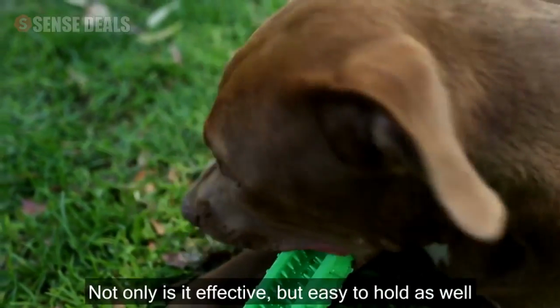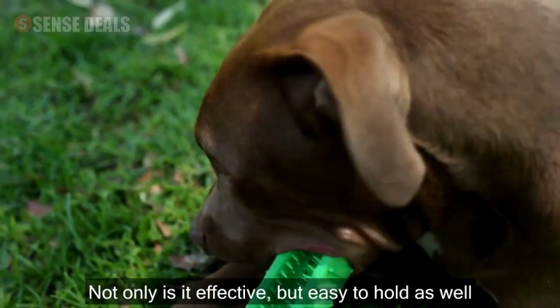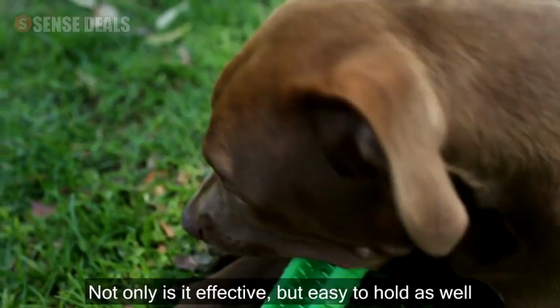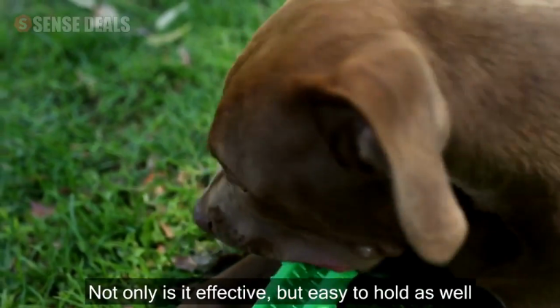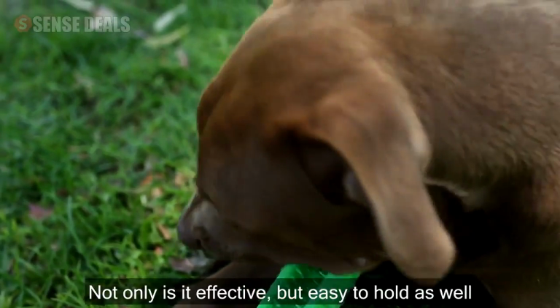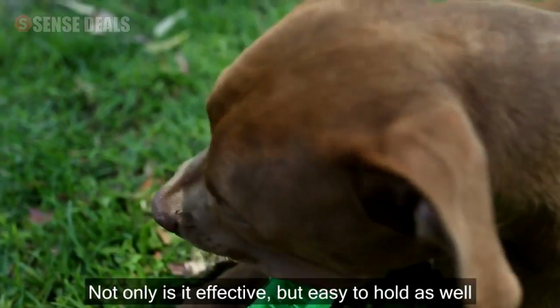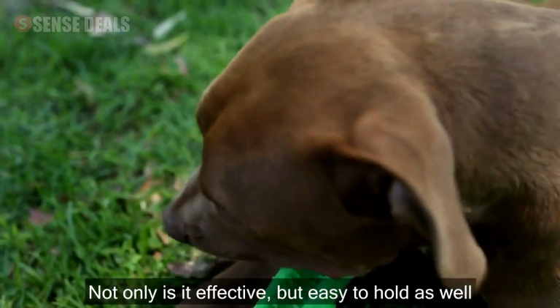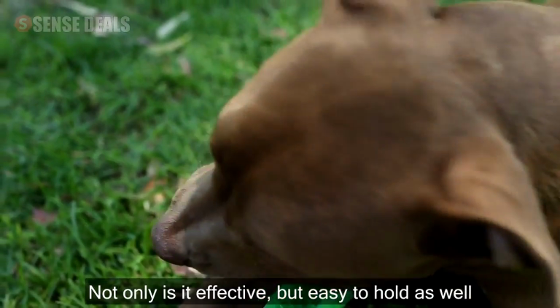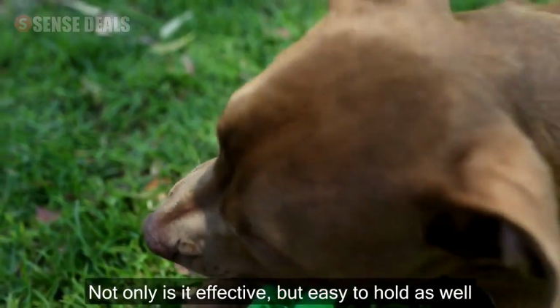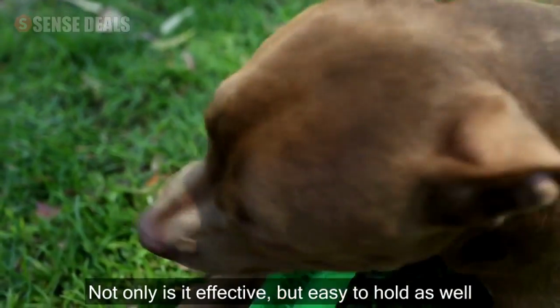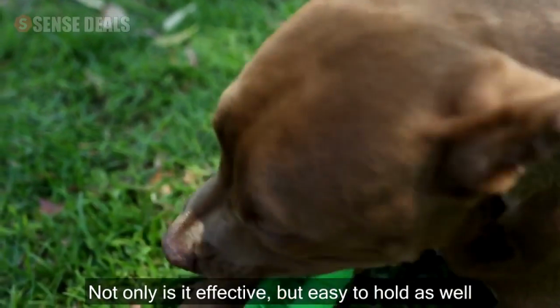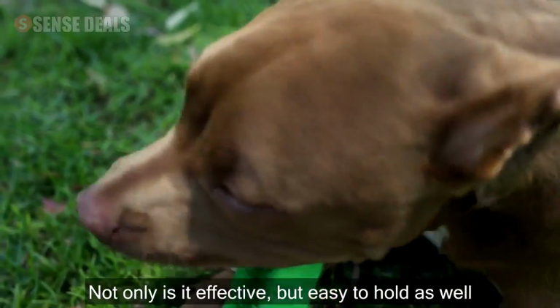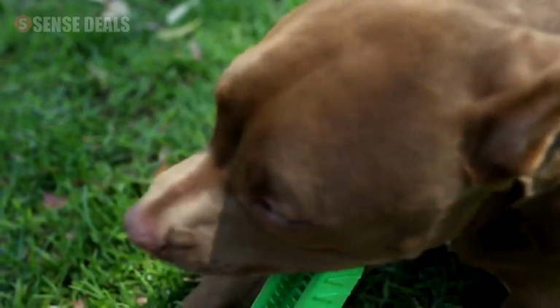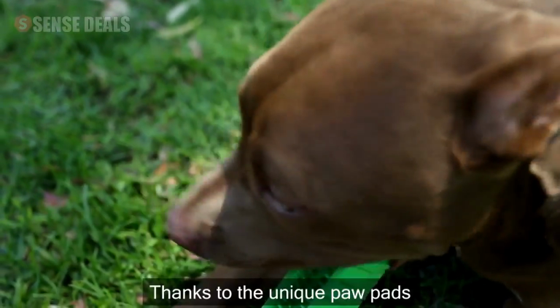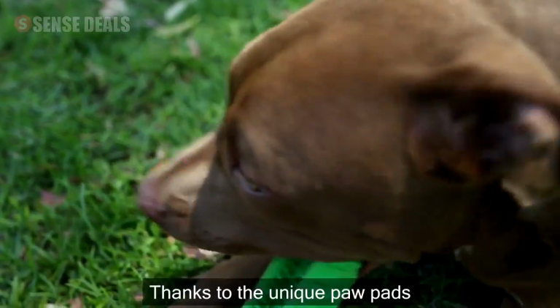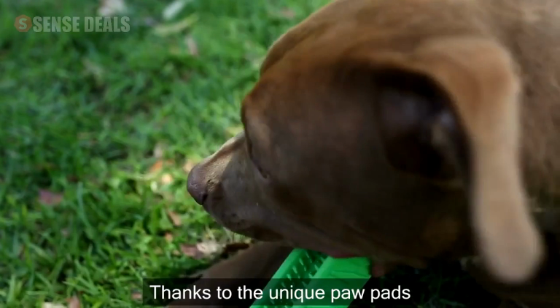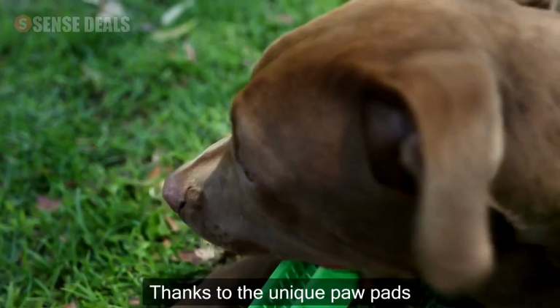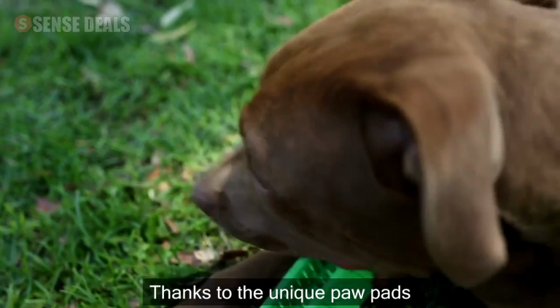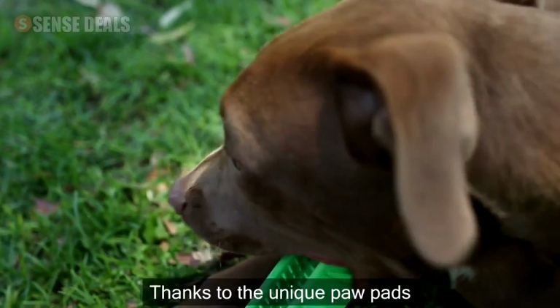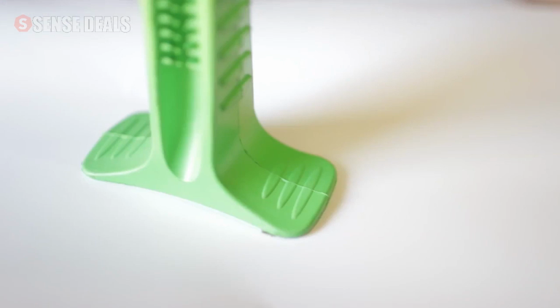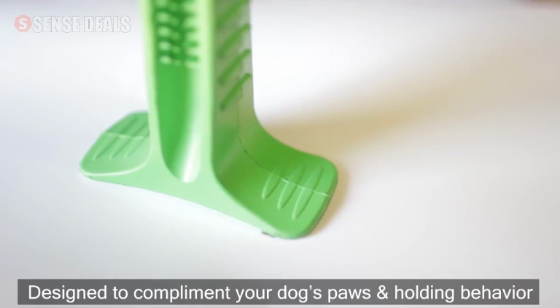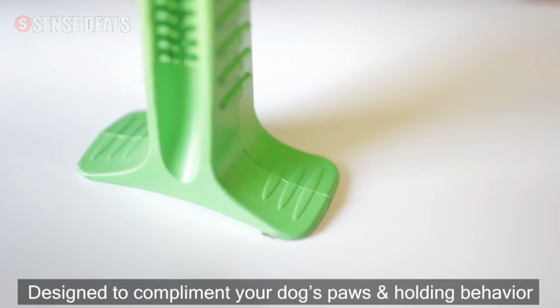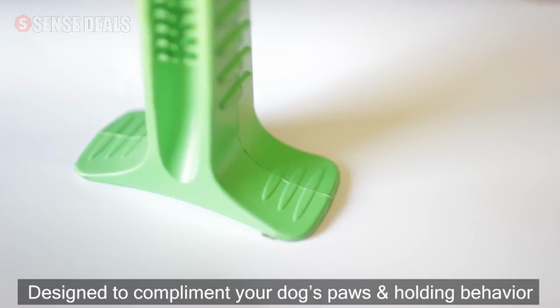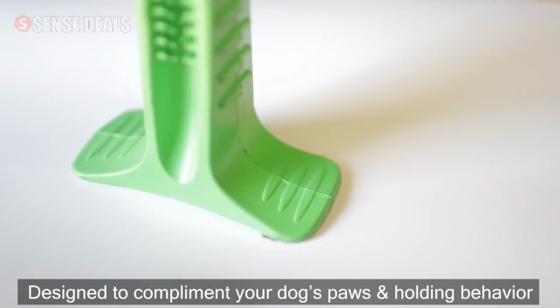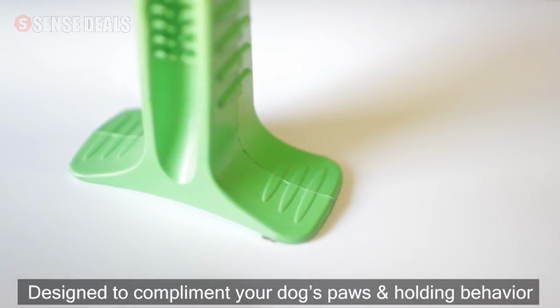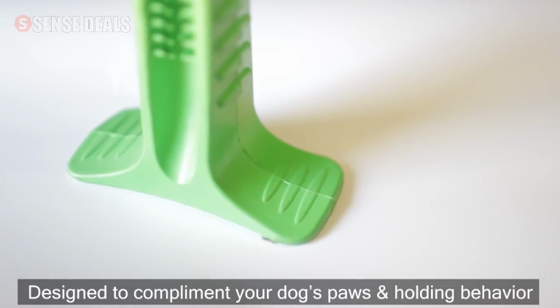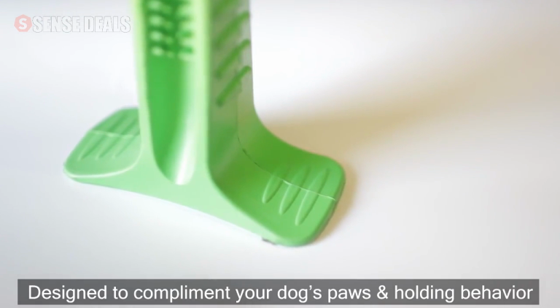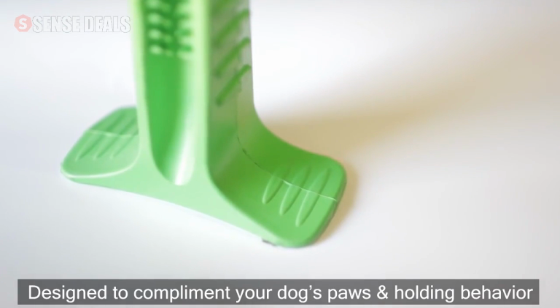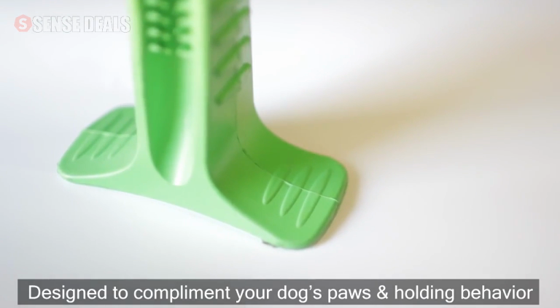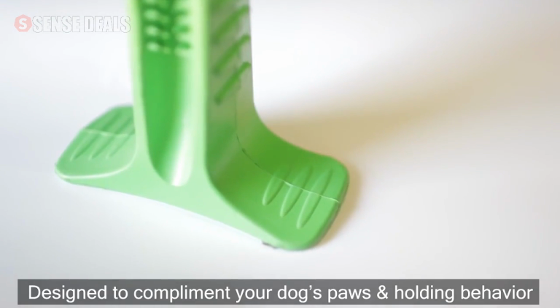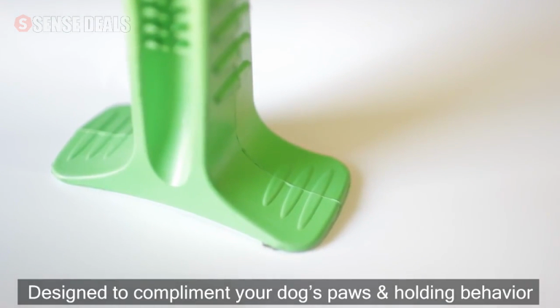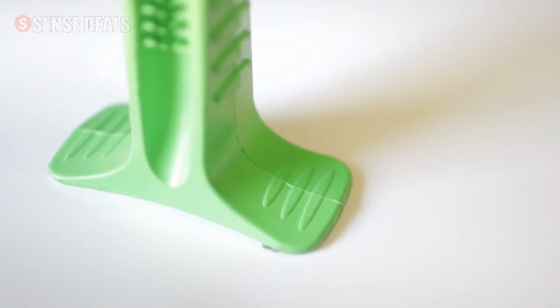Not only is it effective, but easy to hold as well, thanks to the unique paw pads designed to complement your dog's paws and holding behavior.